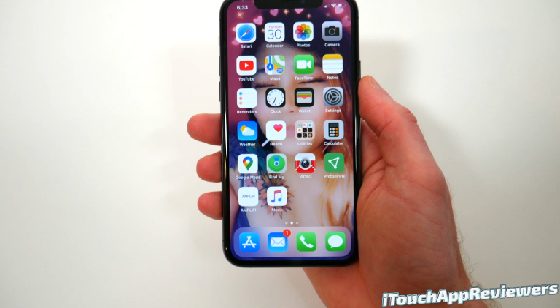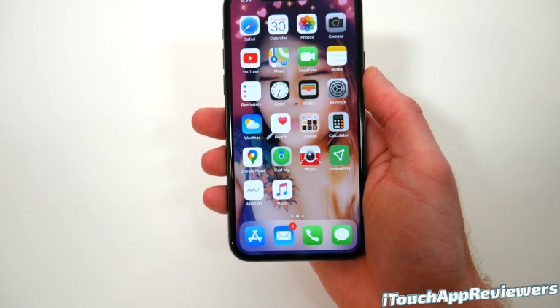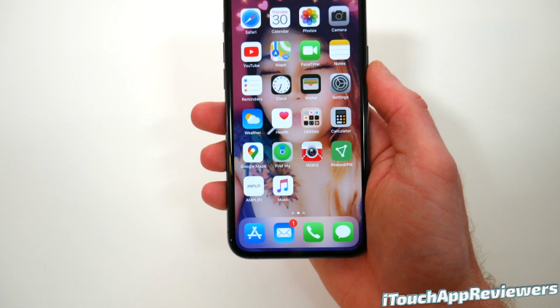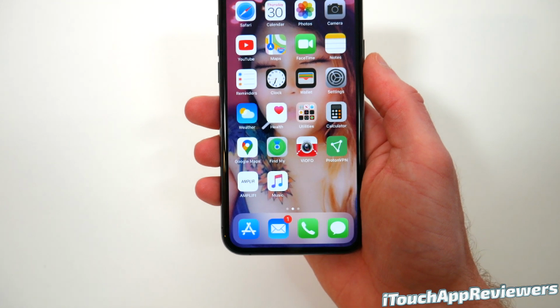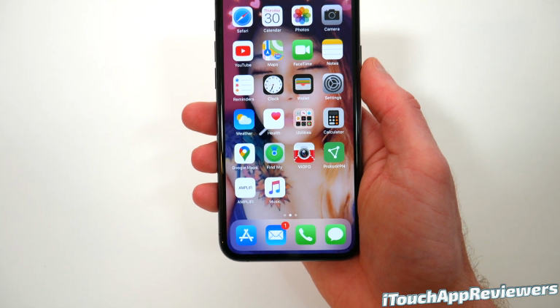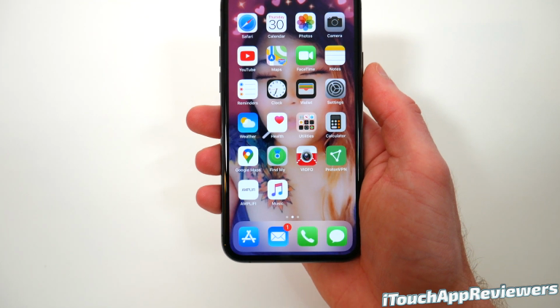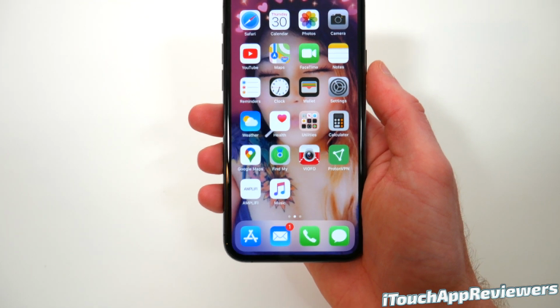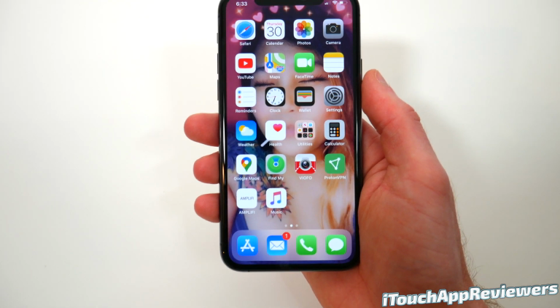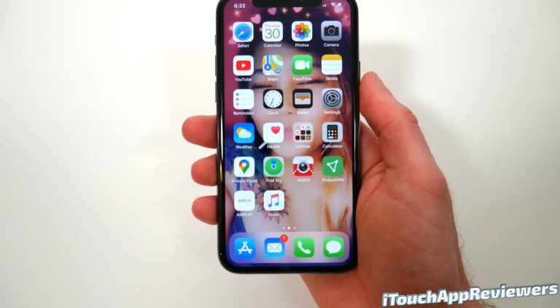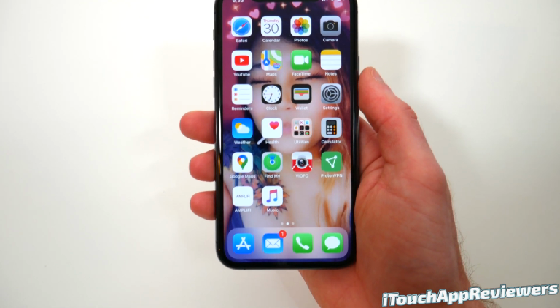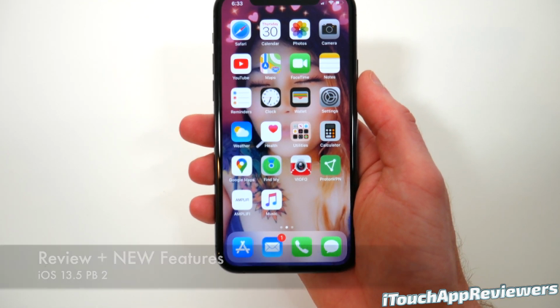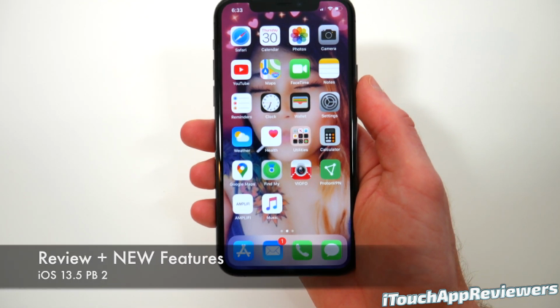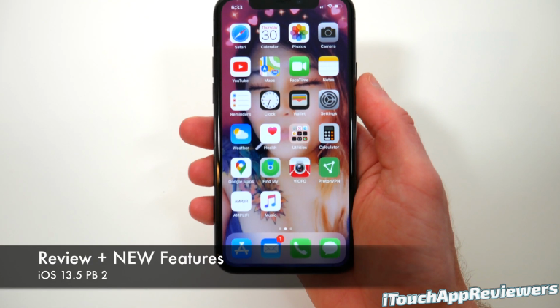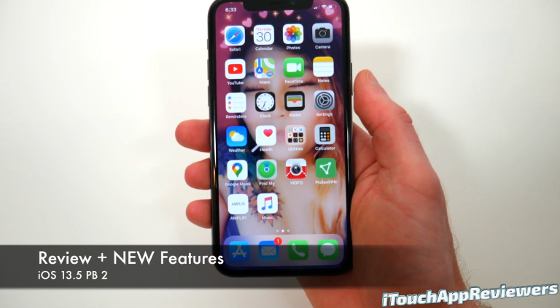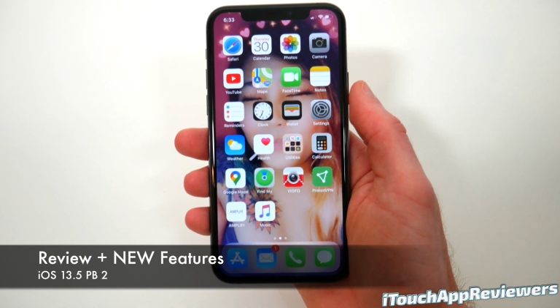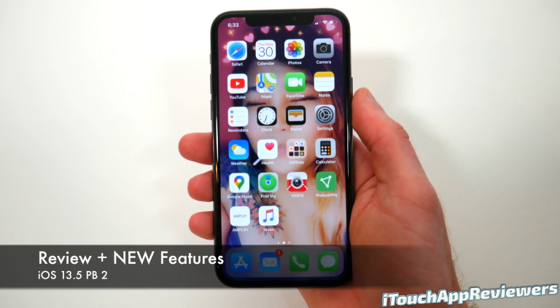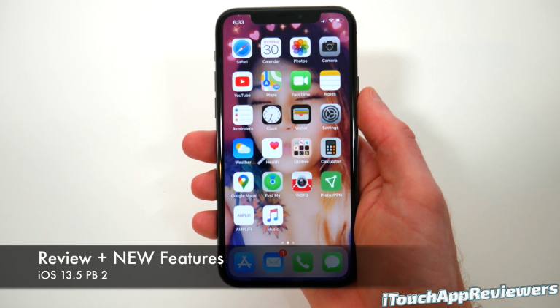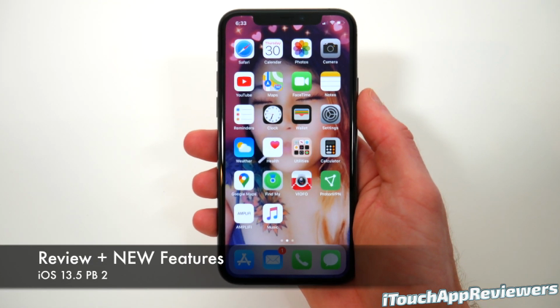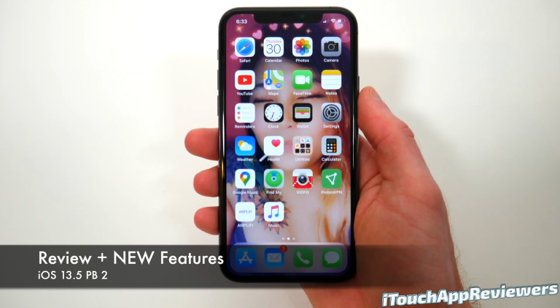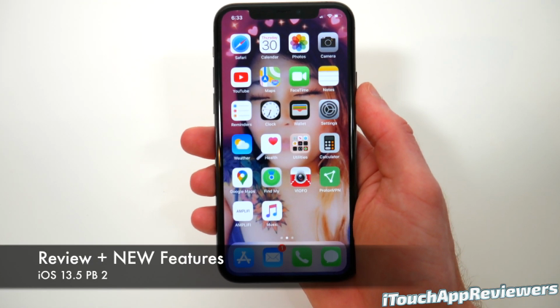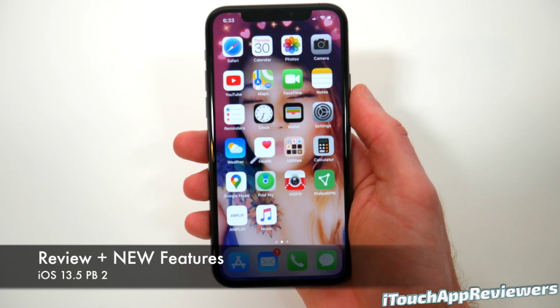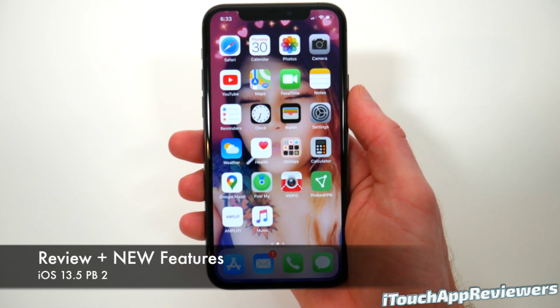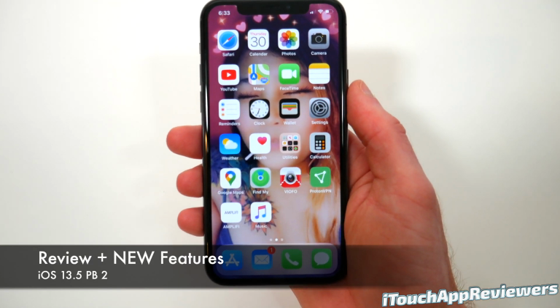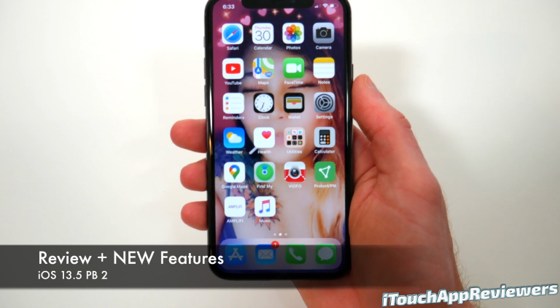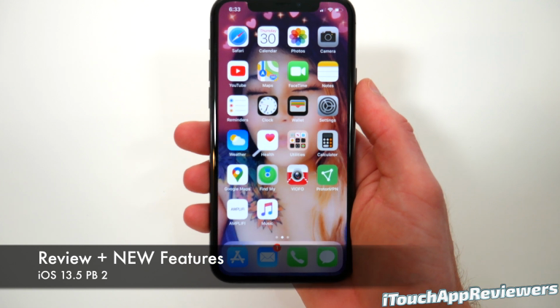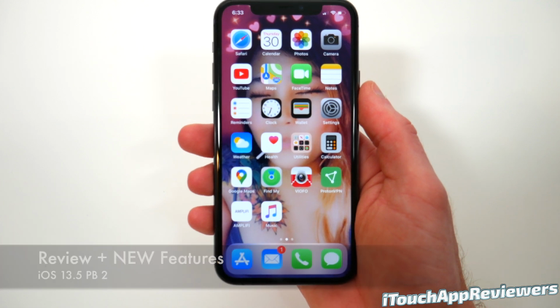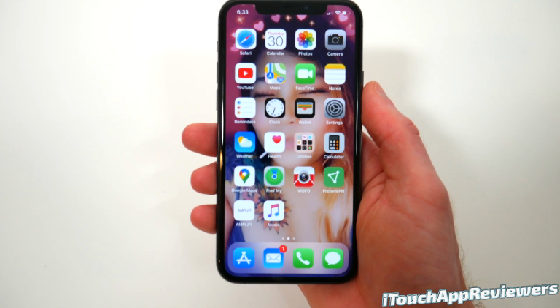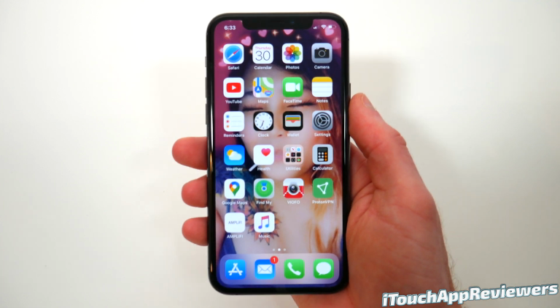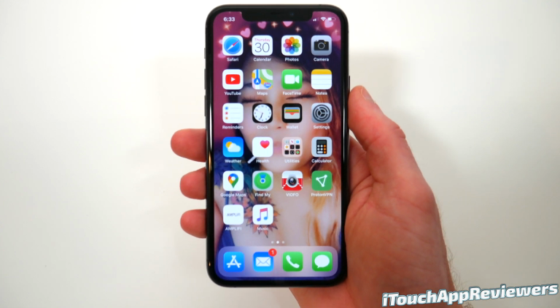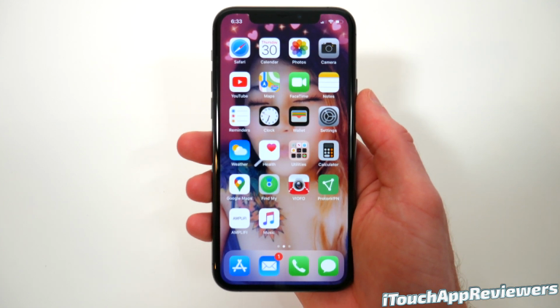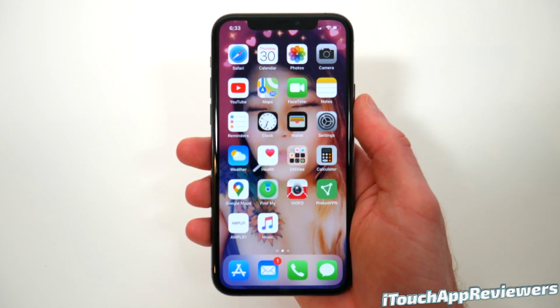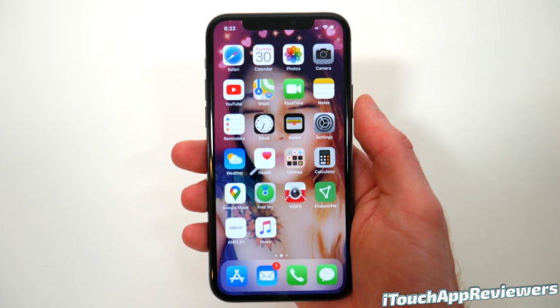Hey guys, what's up? Welcome back to iTouch App Reviewers. In this video, I've got a quick review of iOS 13.5 Public Beta 2.